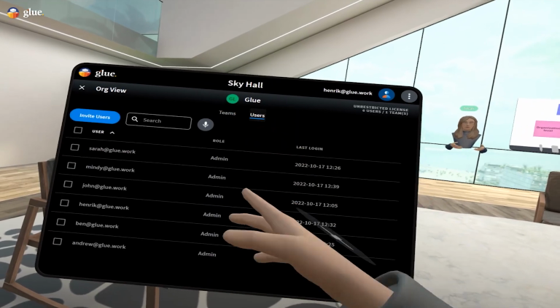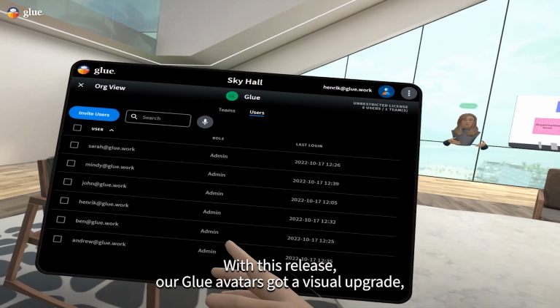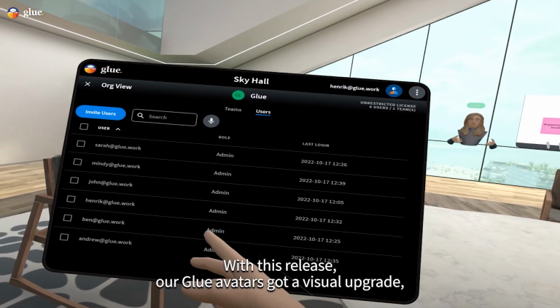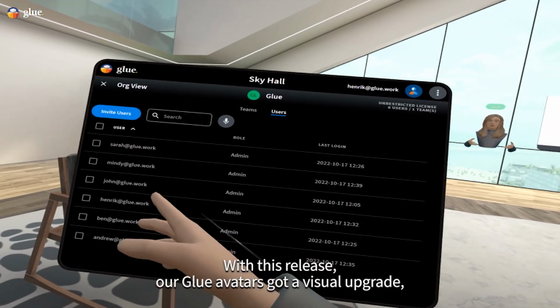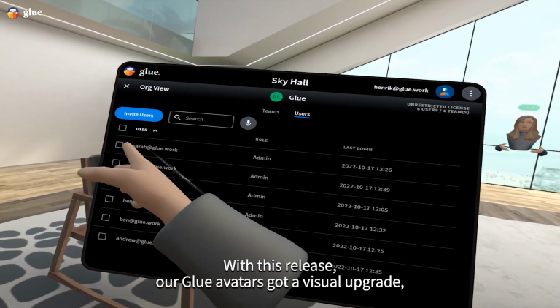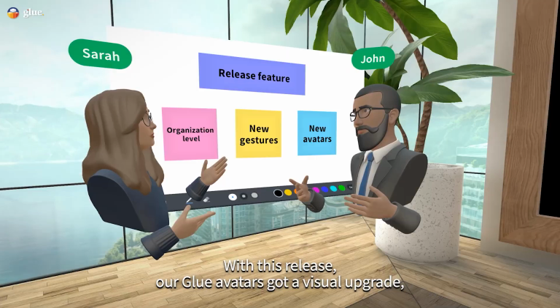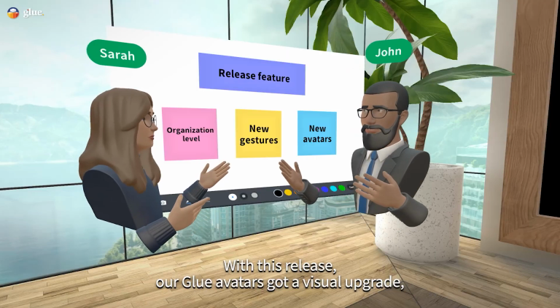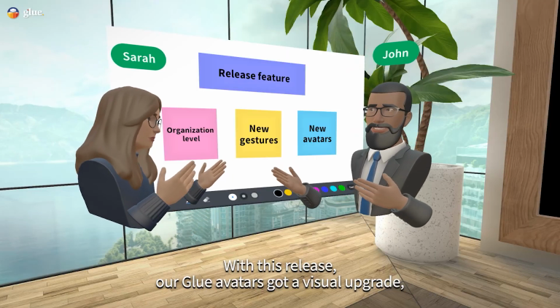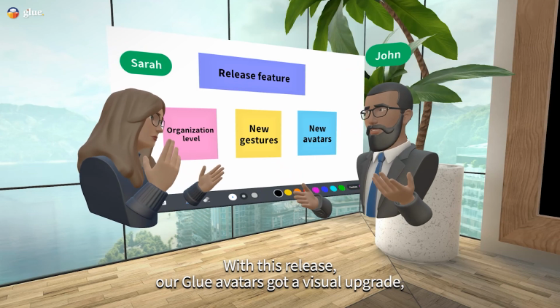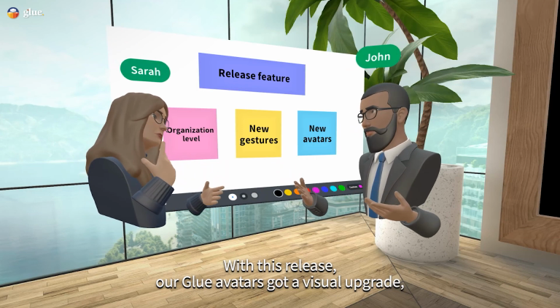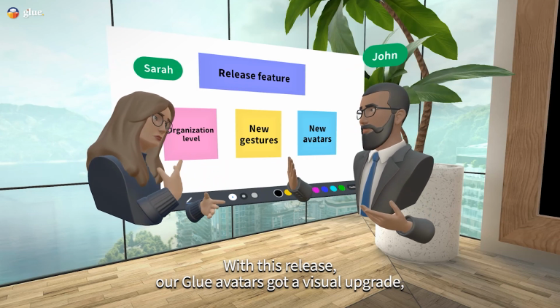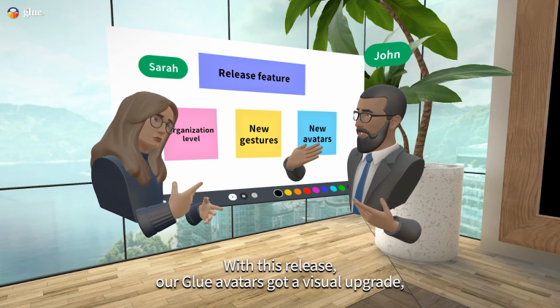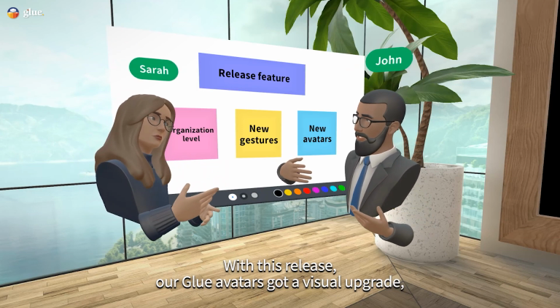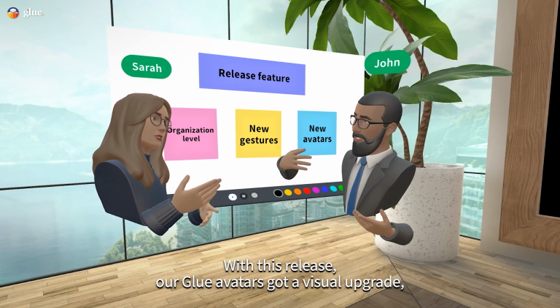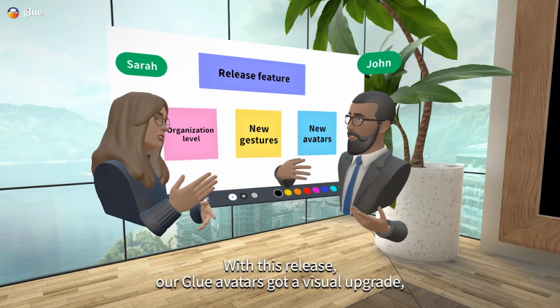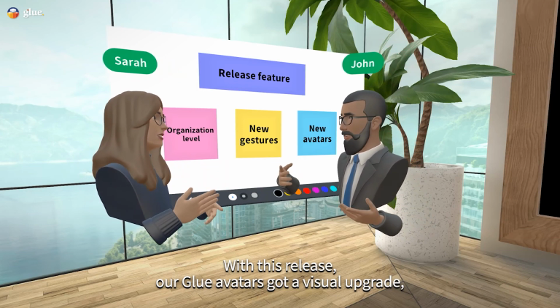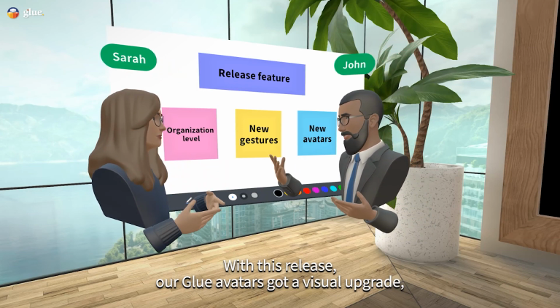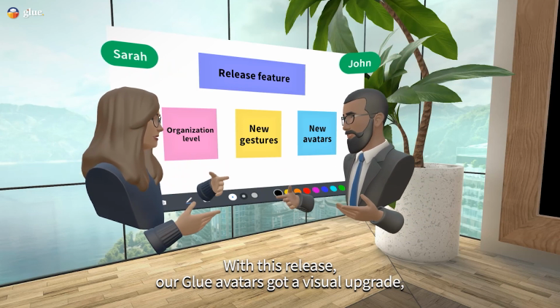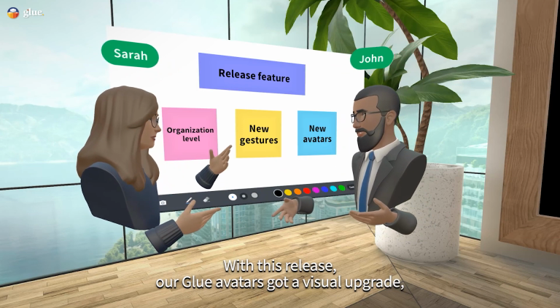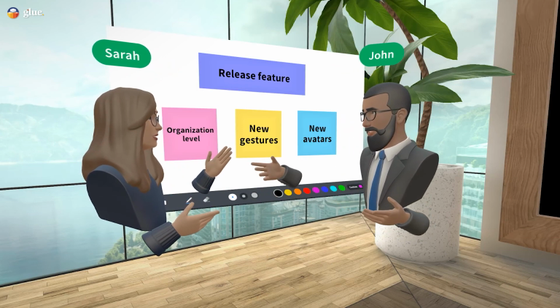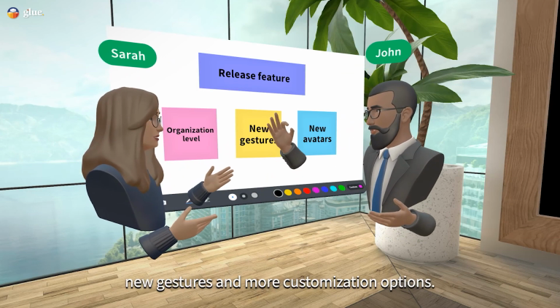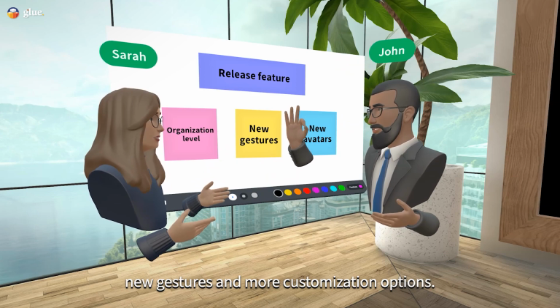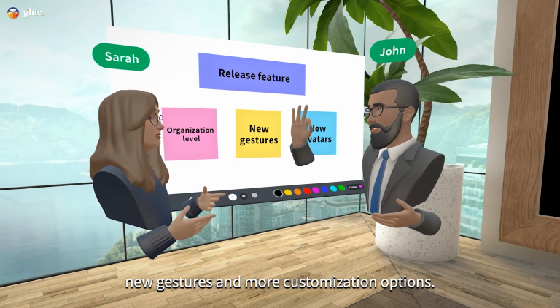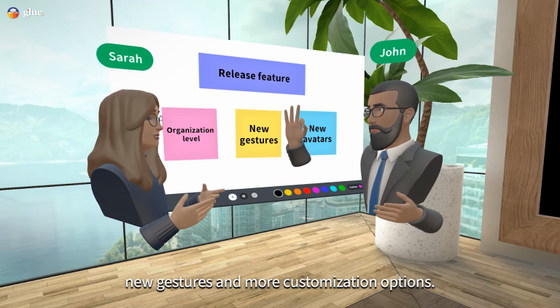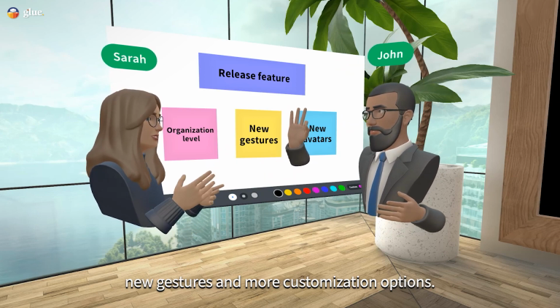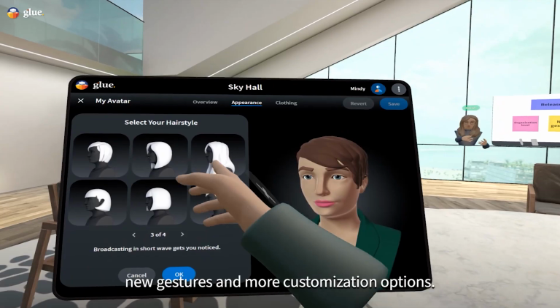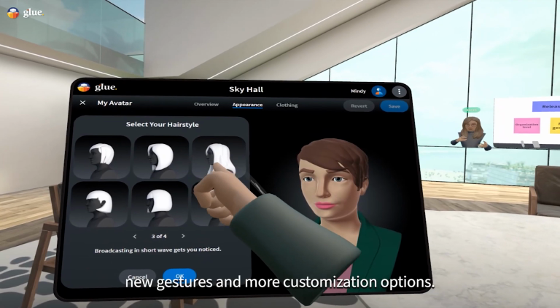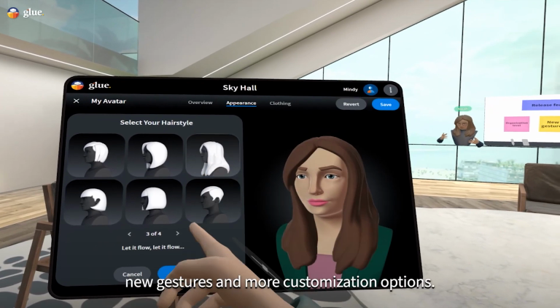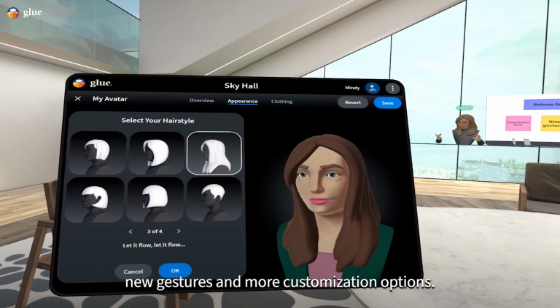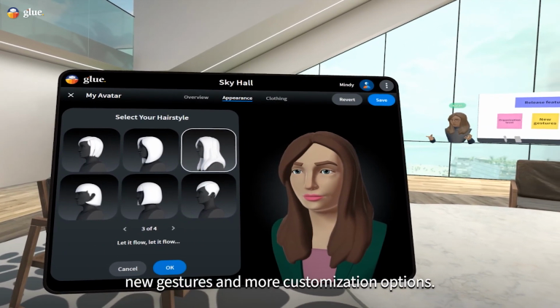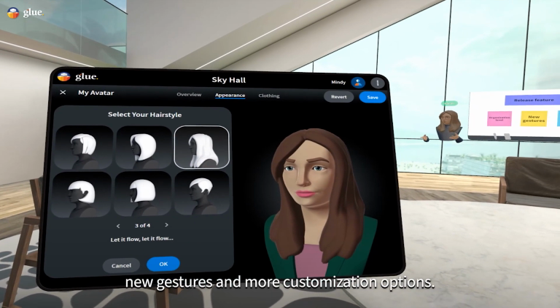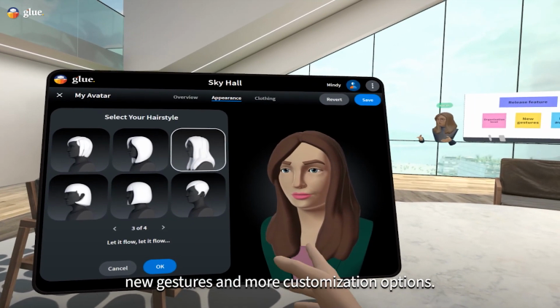With this release, our Glue avatars got a visual upgrade, new gestures and more customization options.